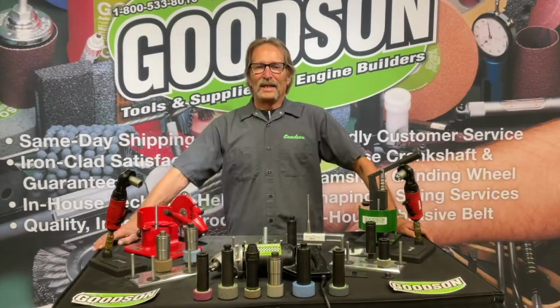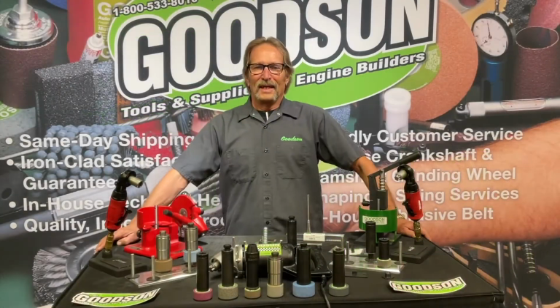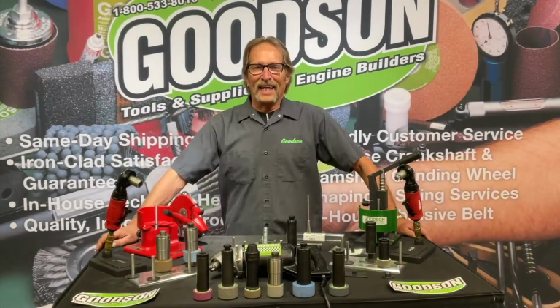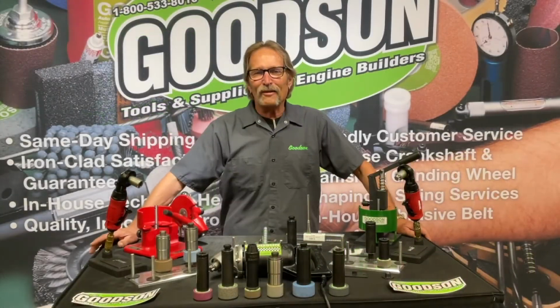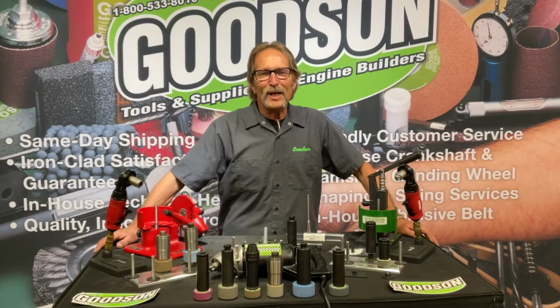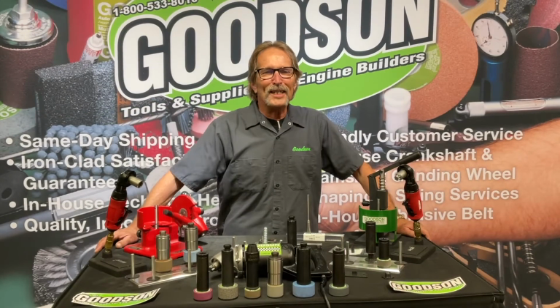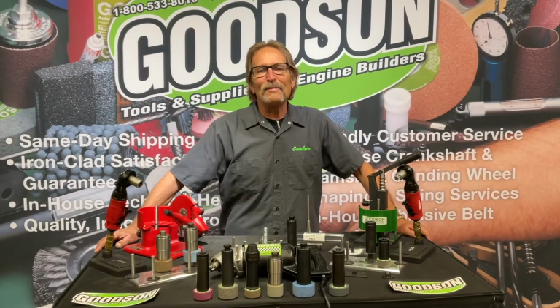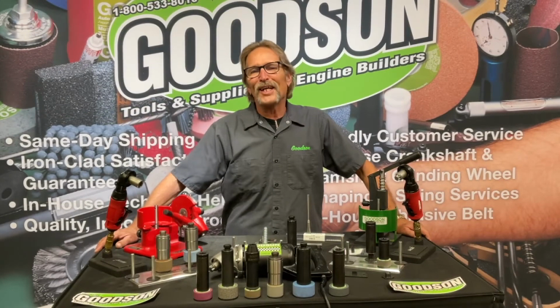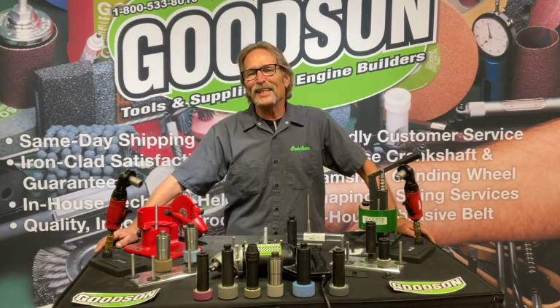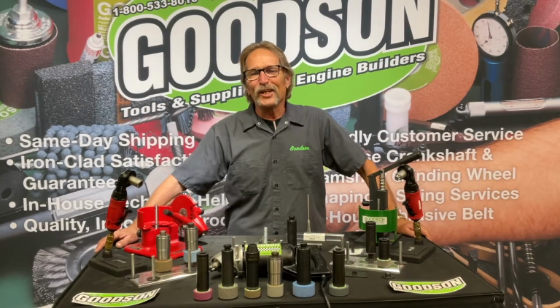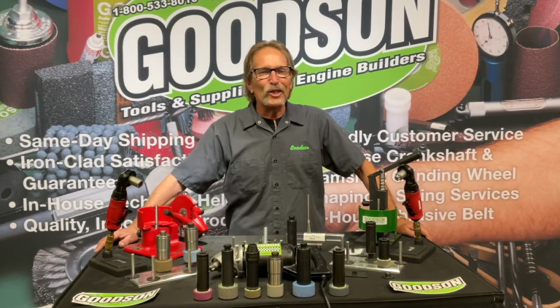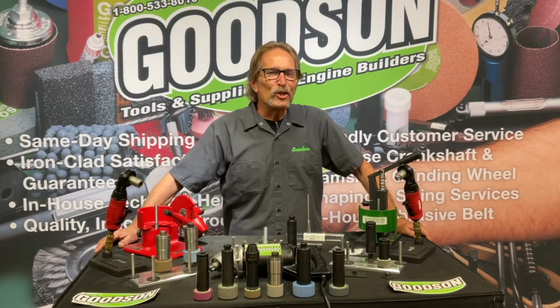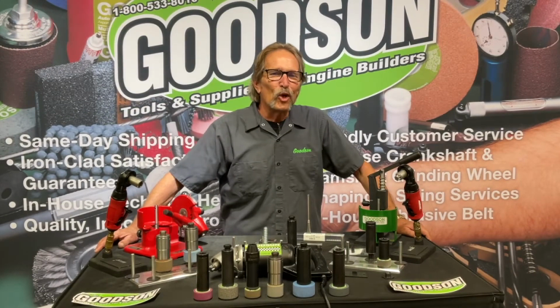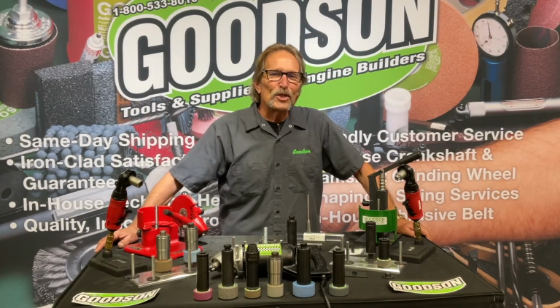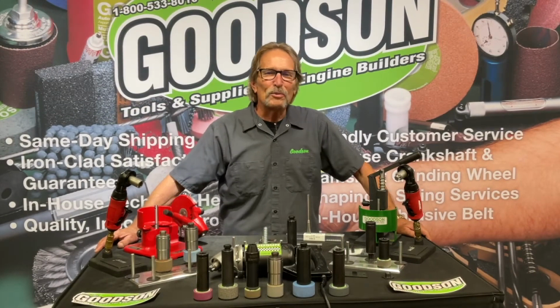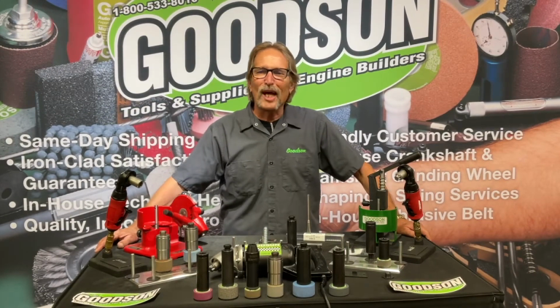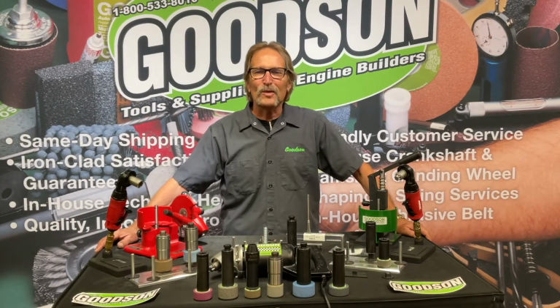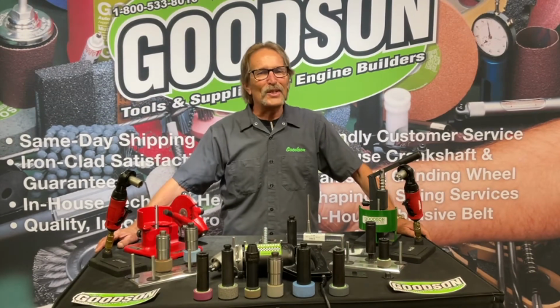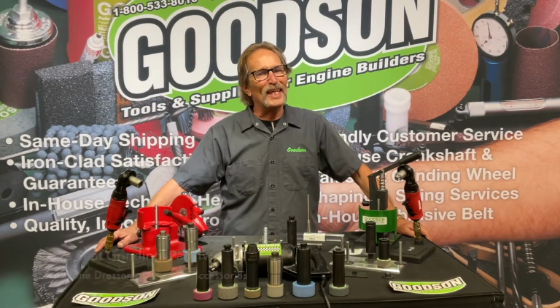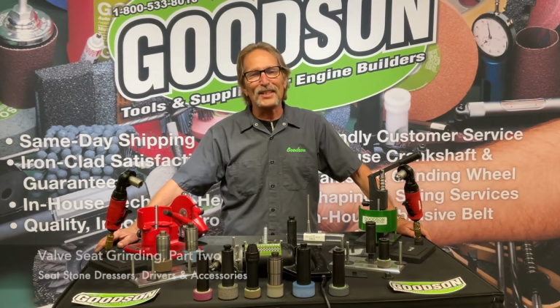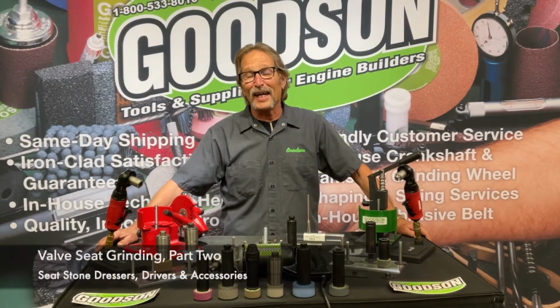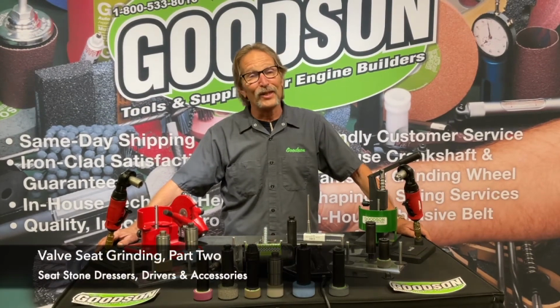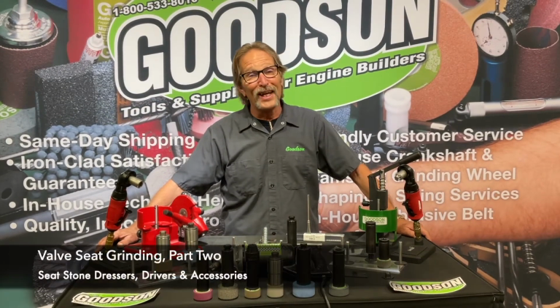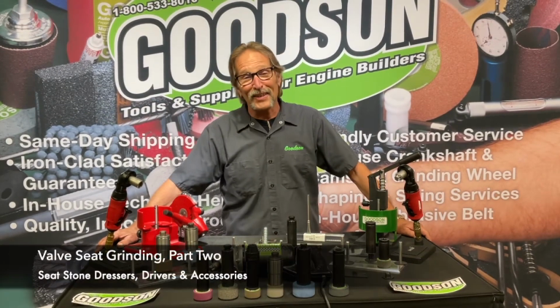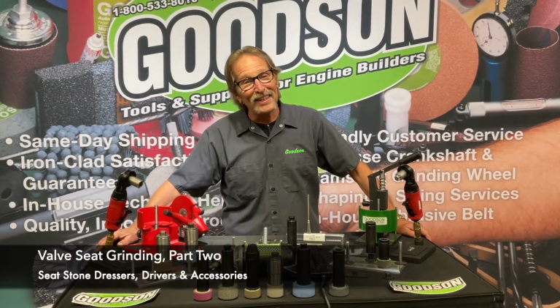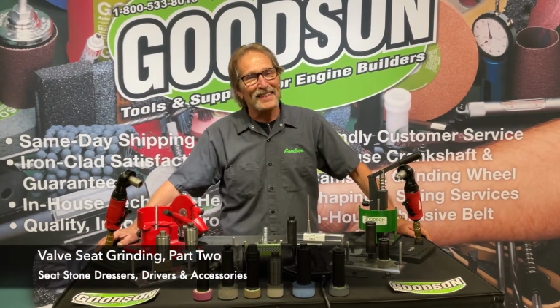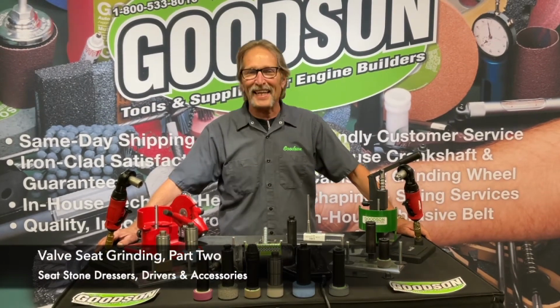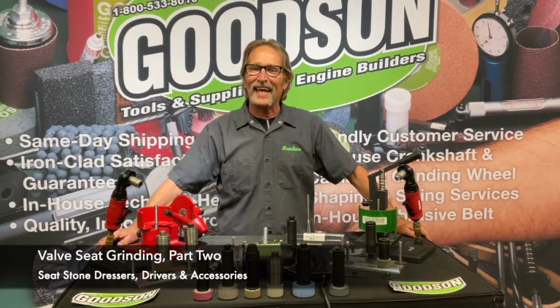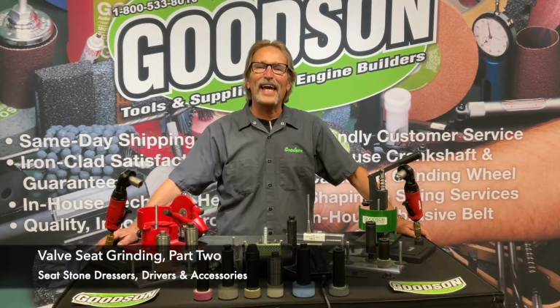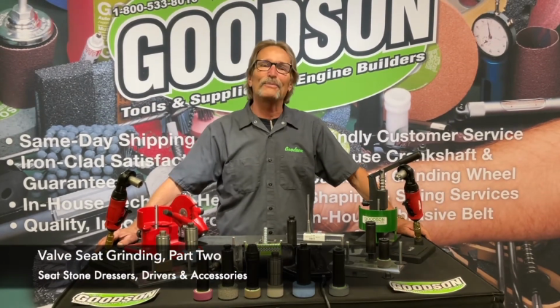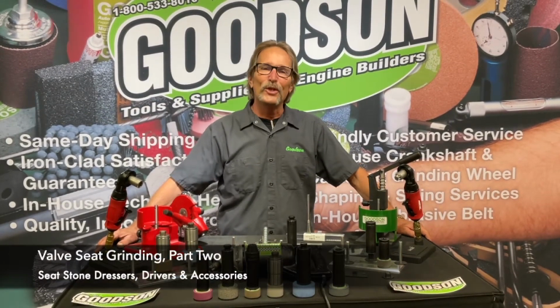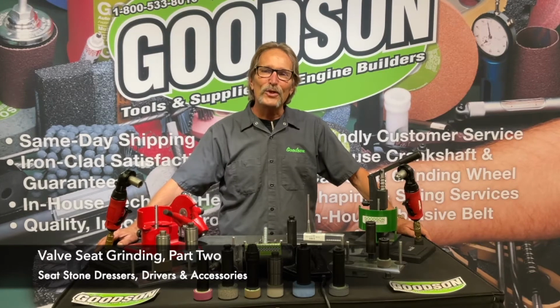Hey everybody, Dave Onihan here, Goodson Tools and Supplies, and once again it's time for another Tech Lab Tuesday.